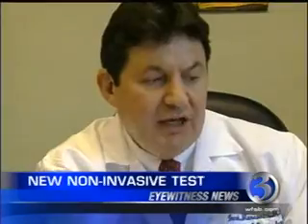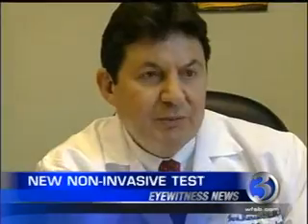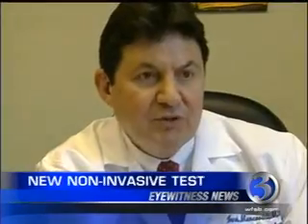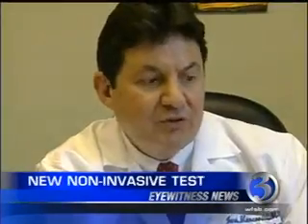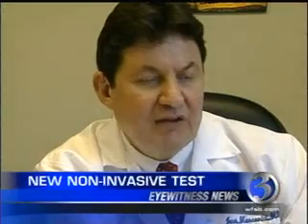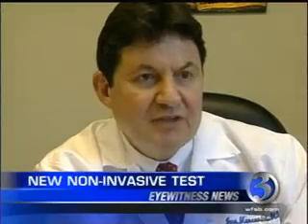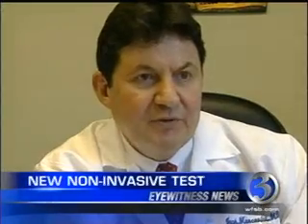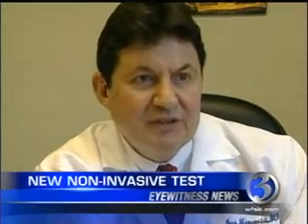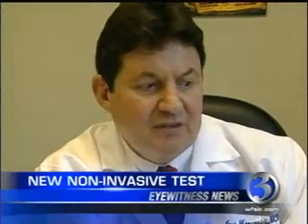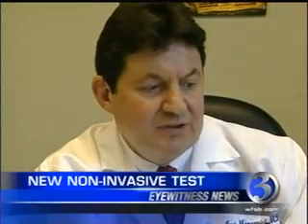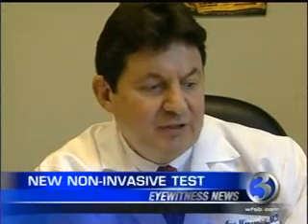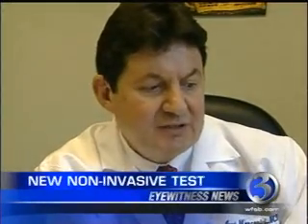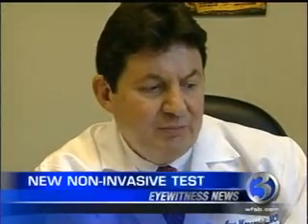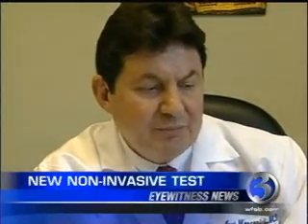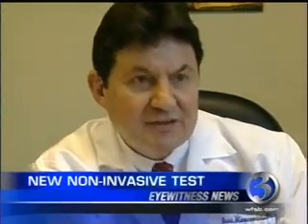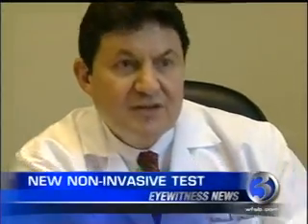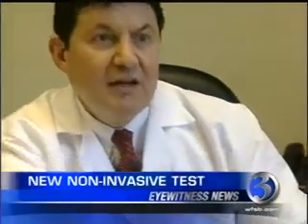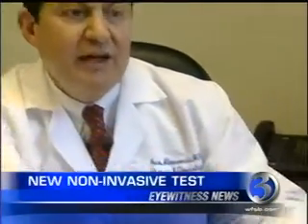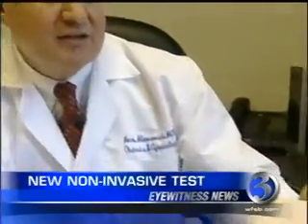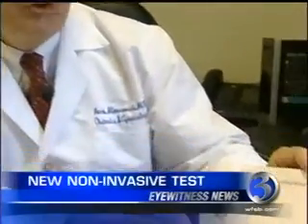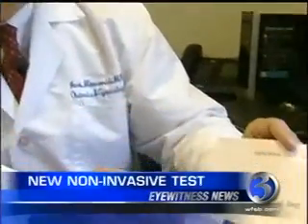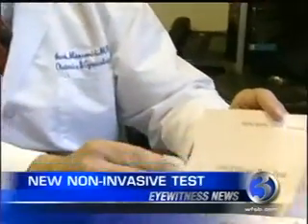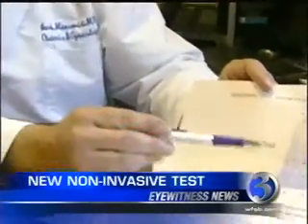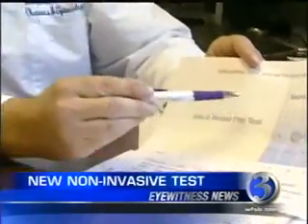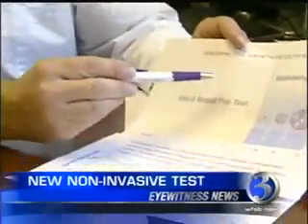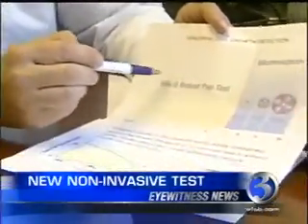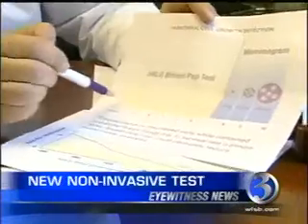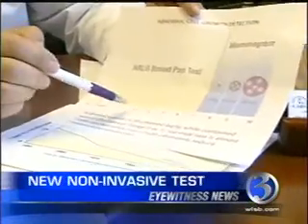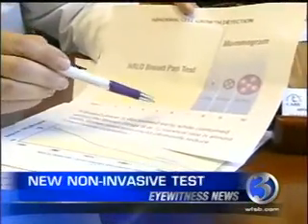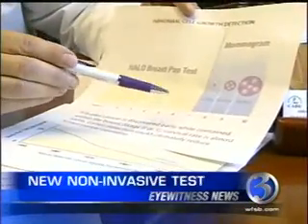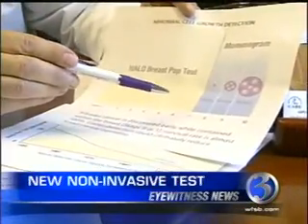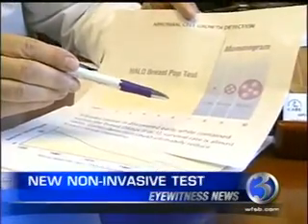People who show atypical cells on the breast pap test are going to be put on a faster track for follow-up.